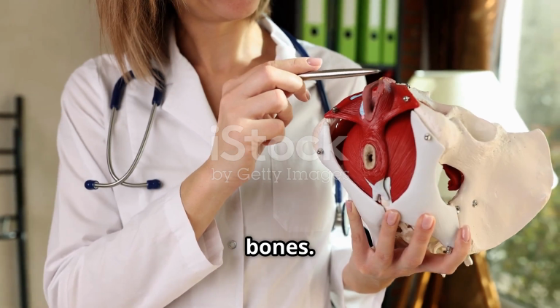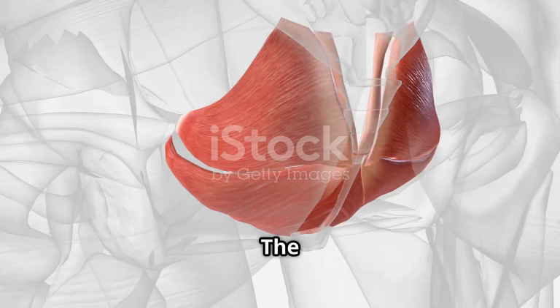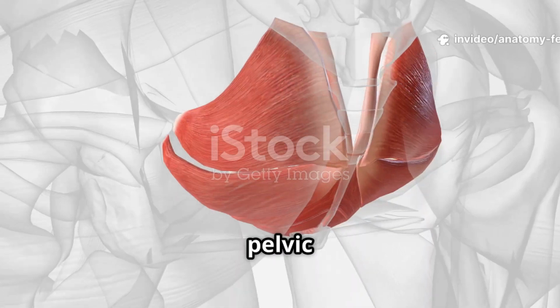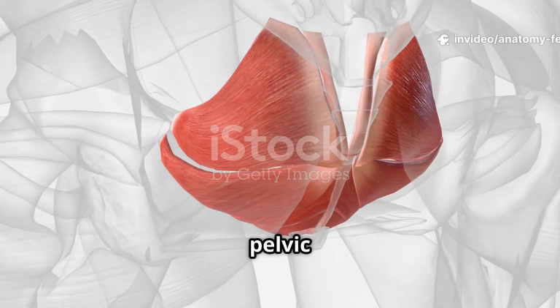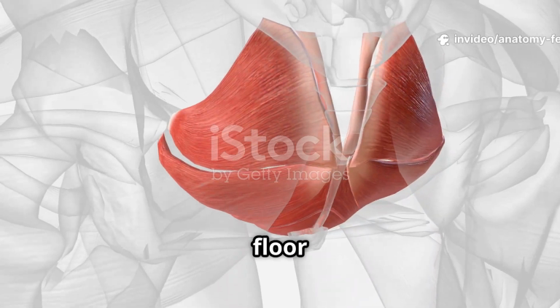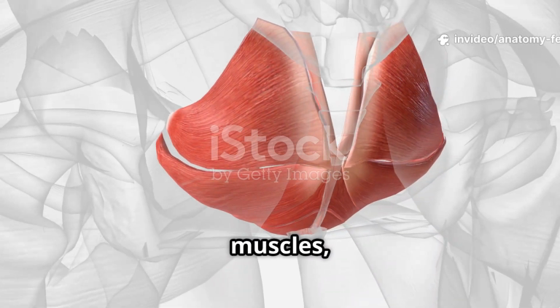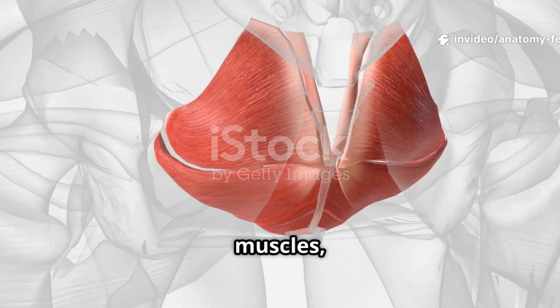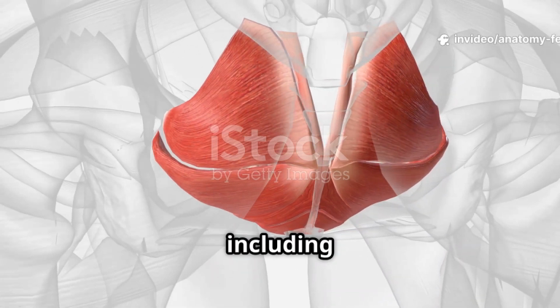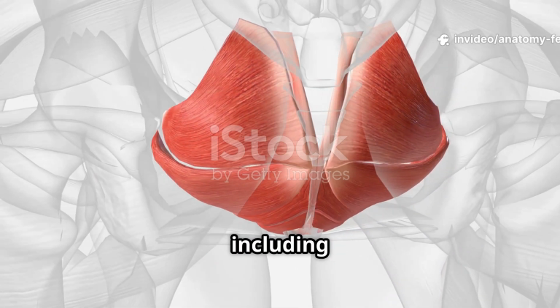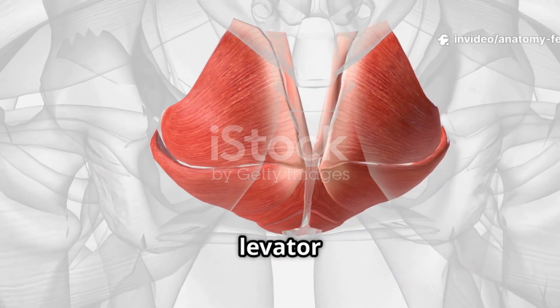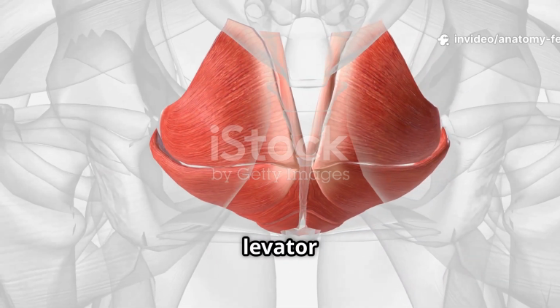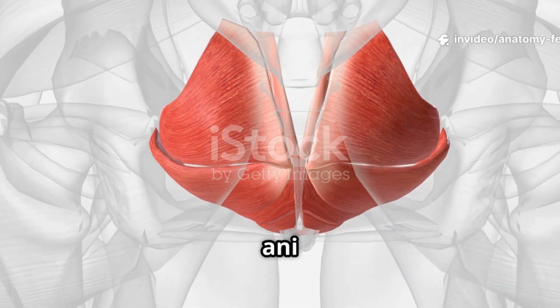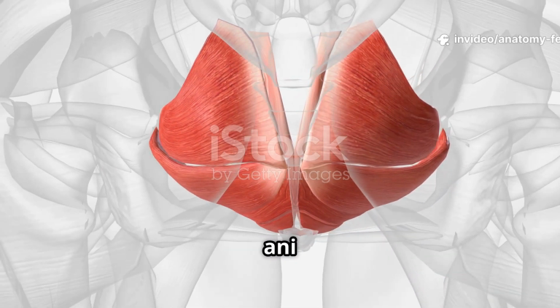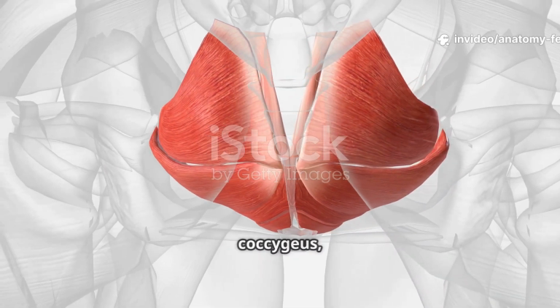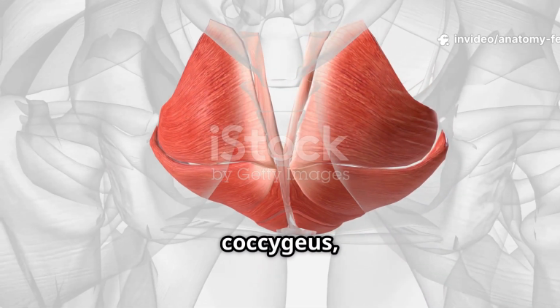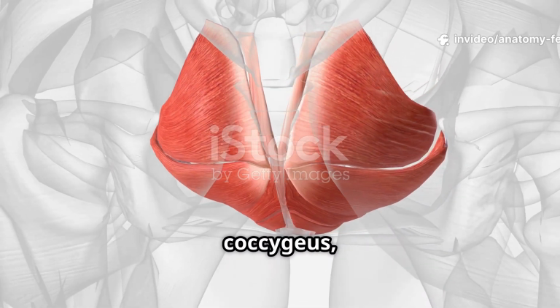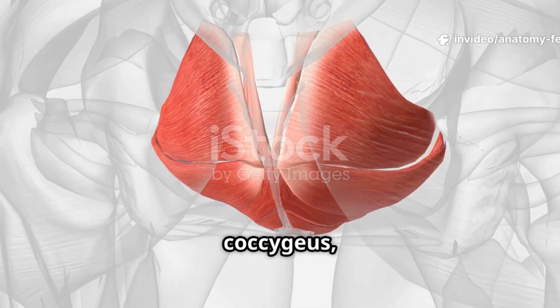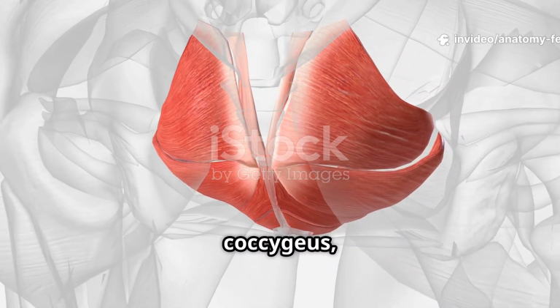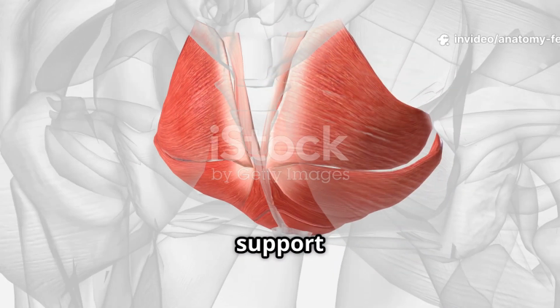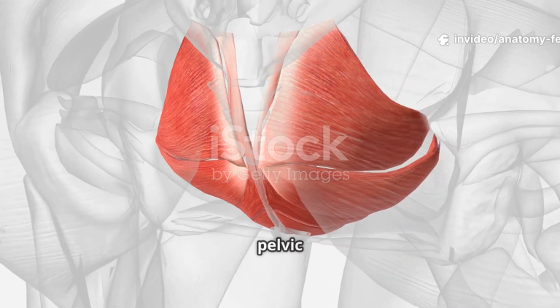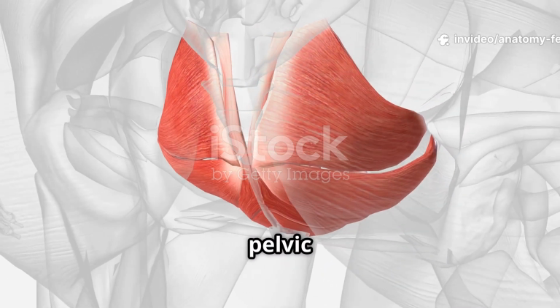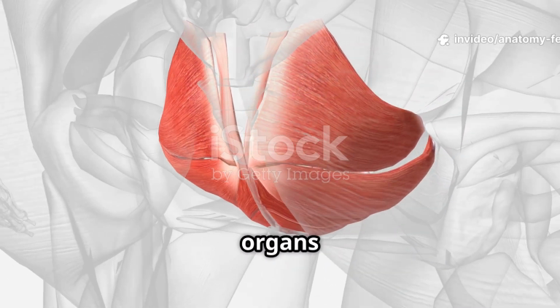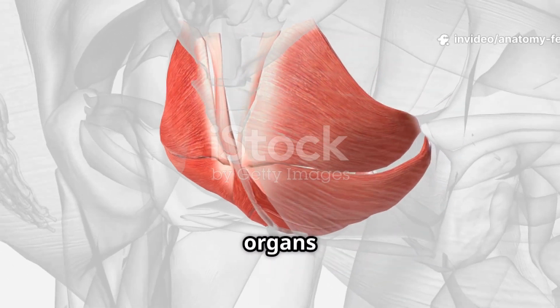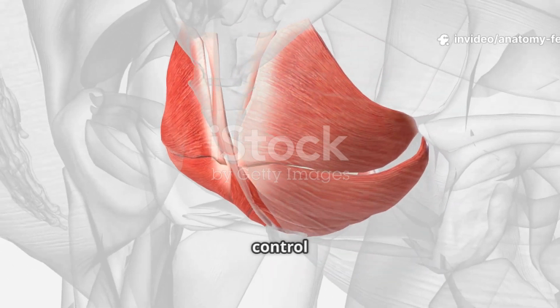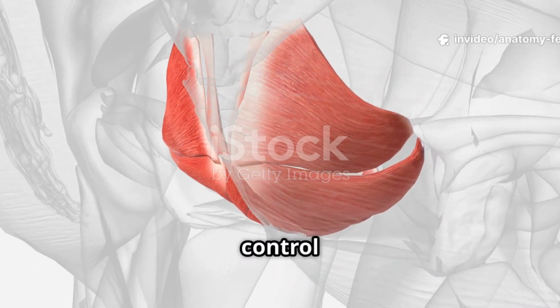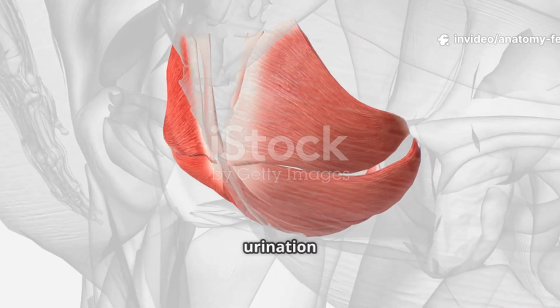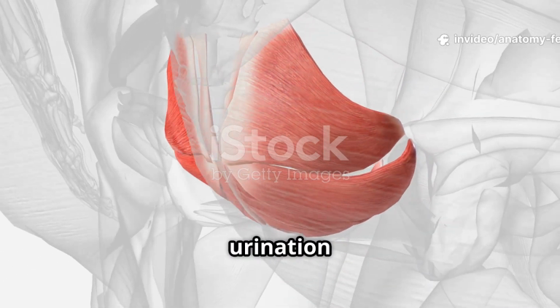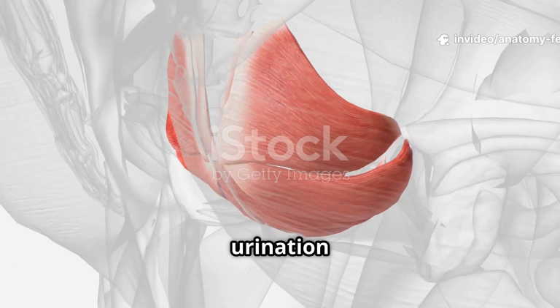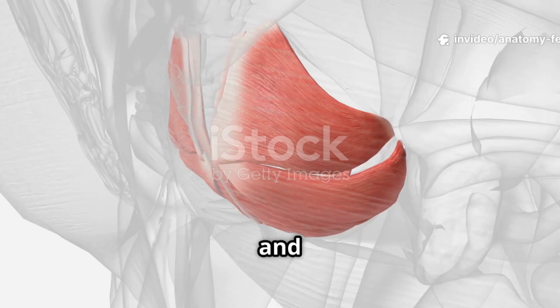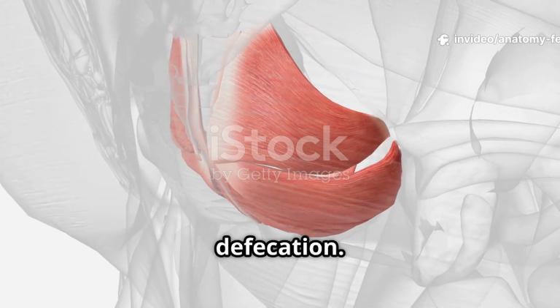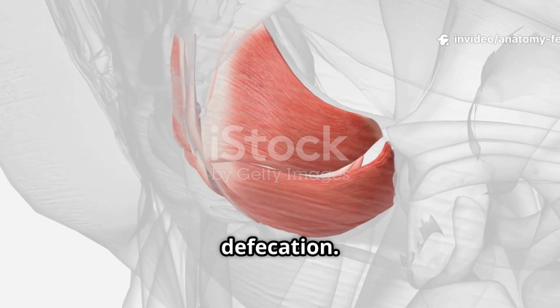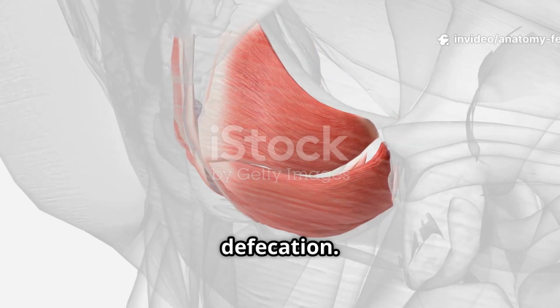The pelvic floor muscles, including the levator ani and coccygeus, support pelvic organs and control urination and defecation.